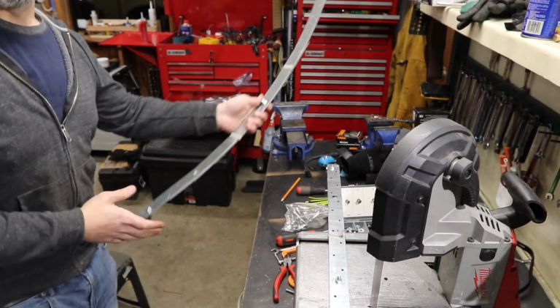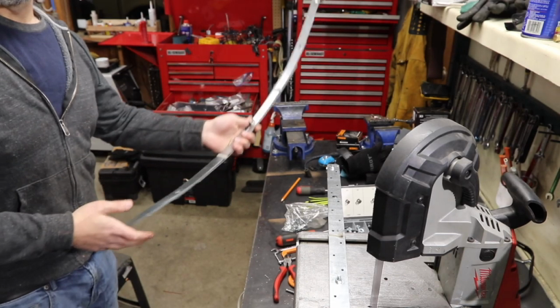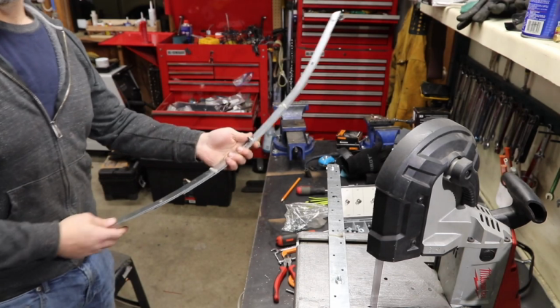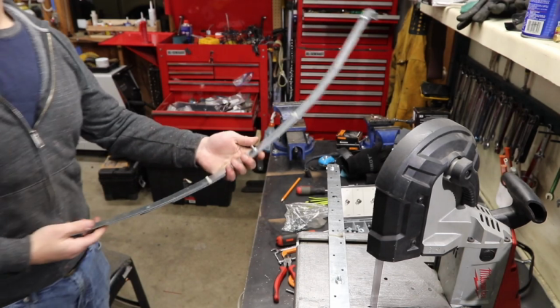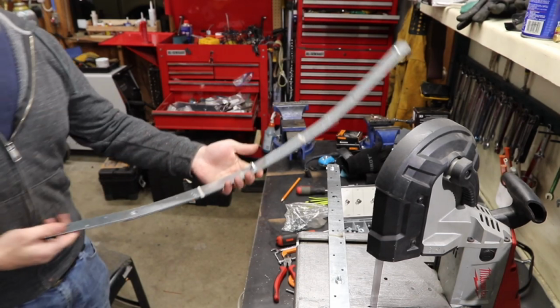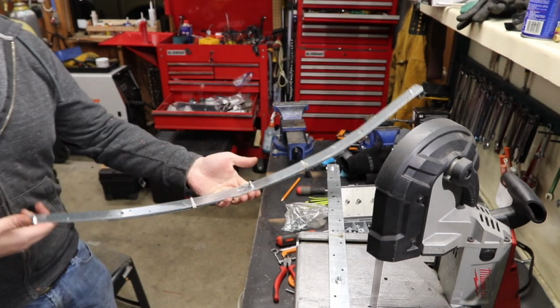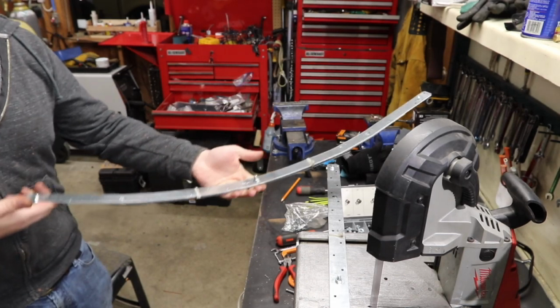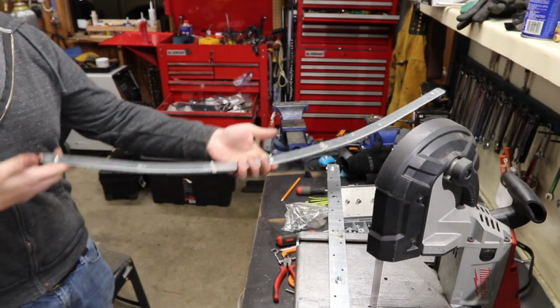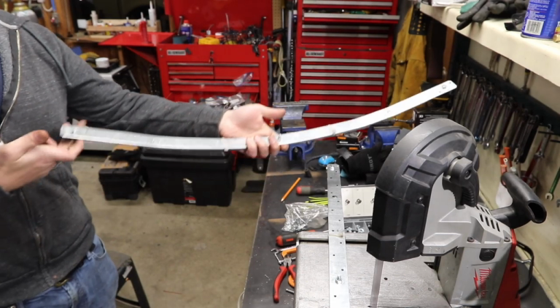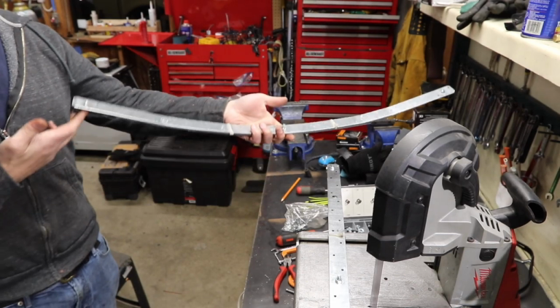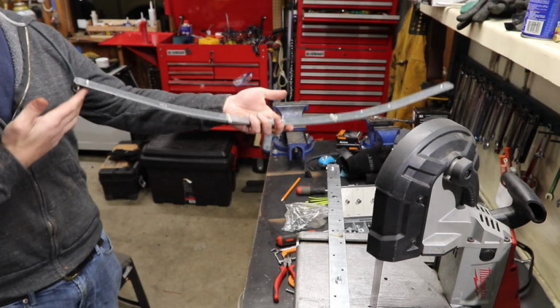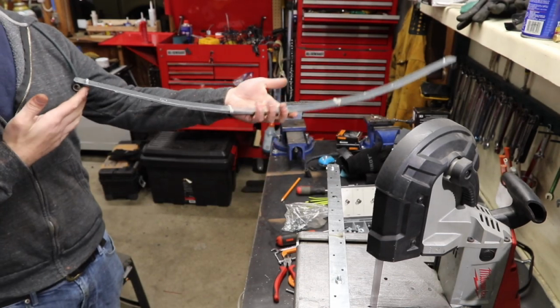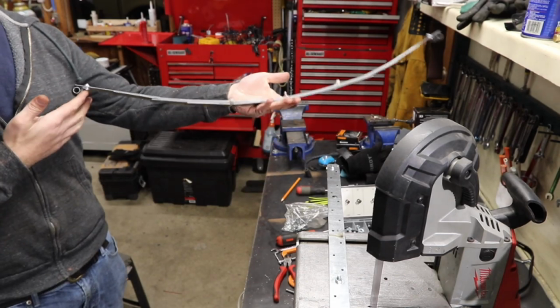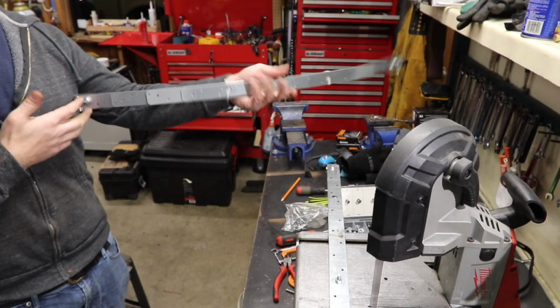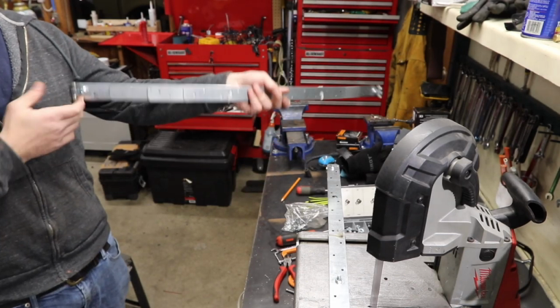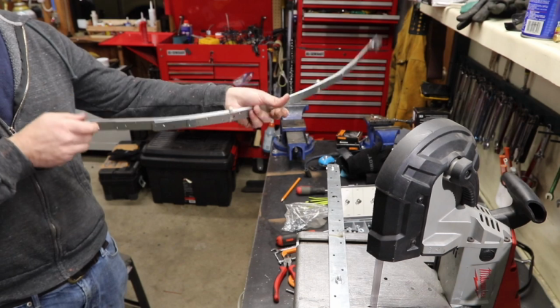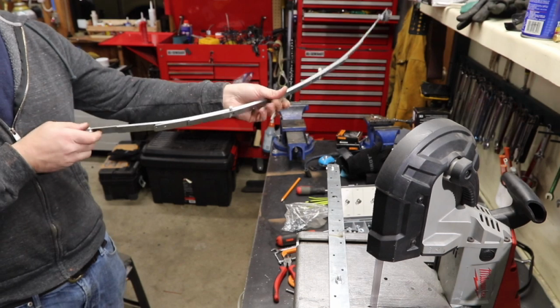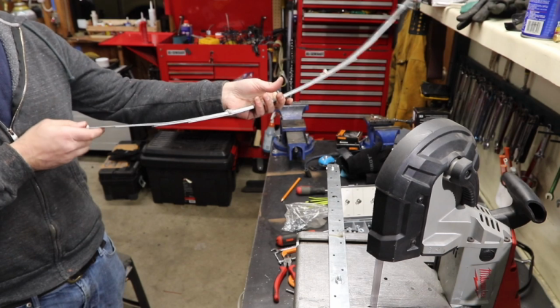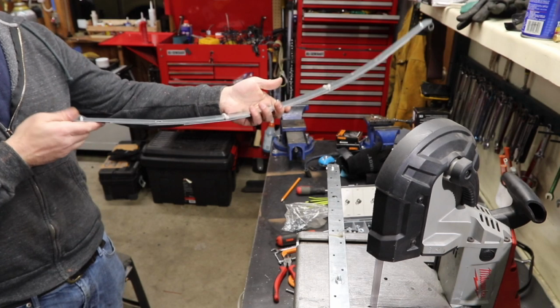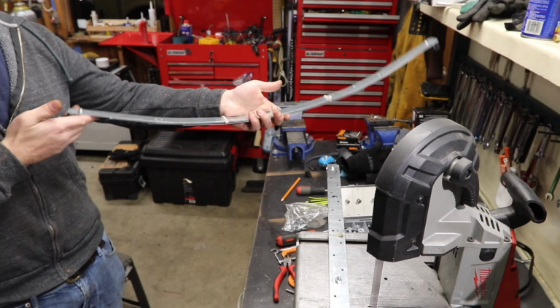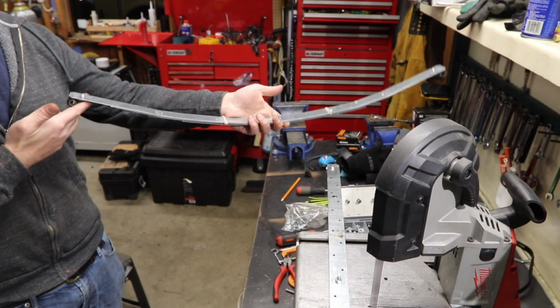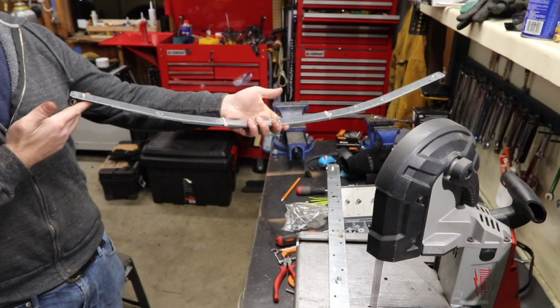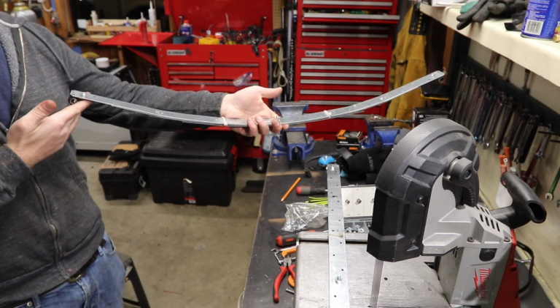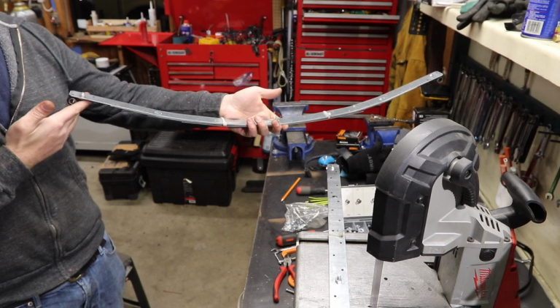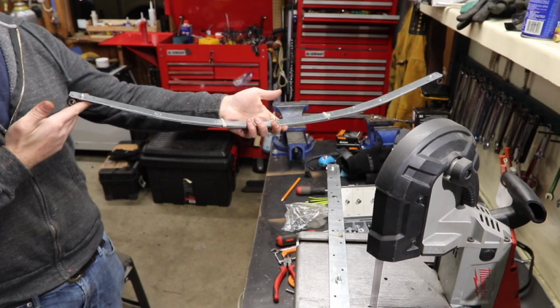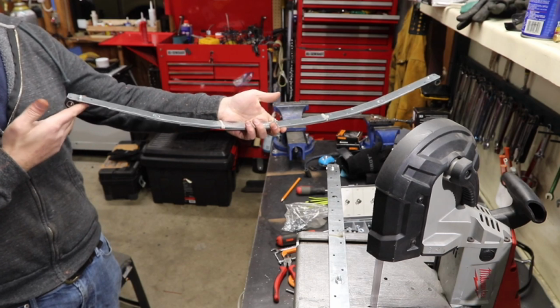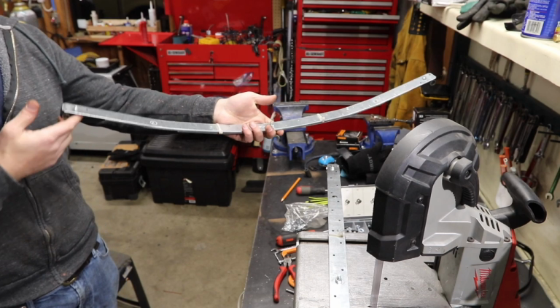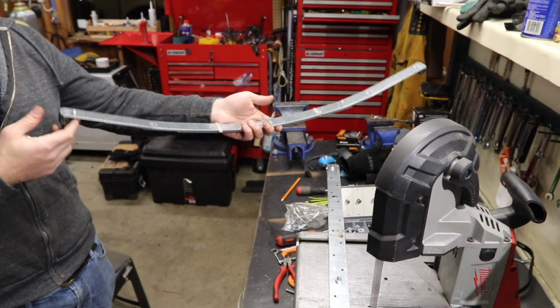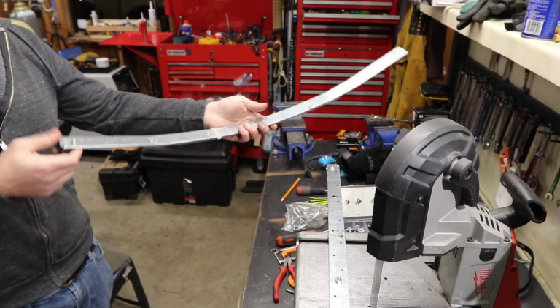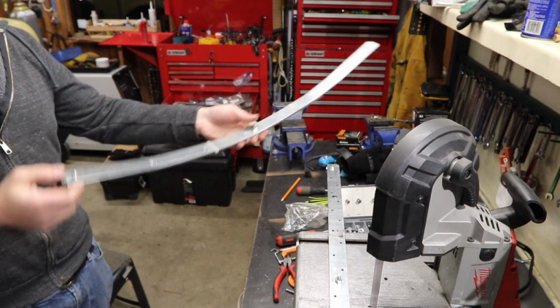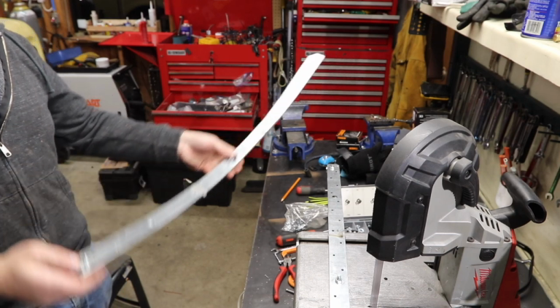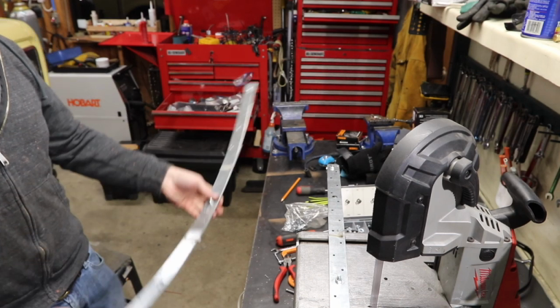Now I'm putting an arch in them, so this will be my less arched one. I'm going to make one that's more arched.